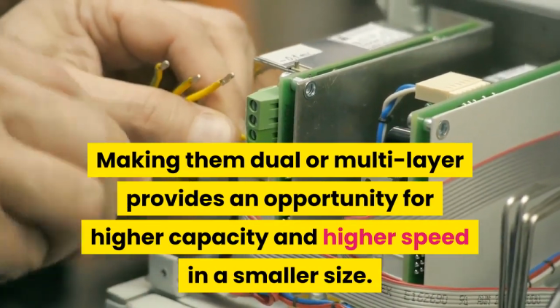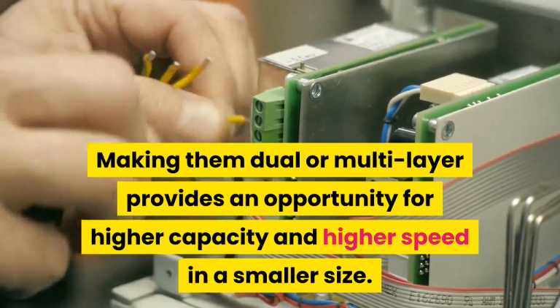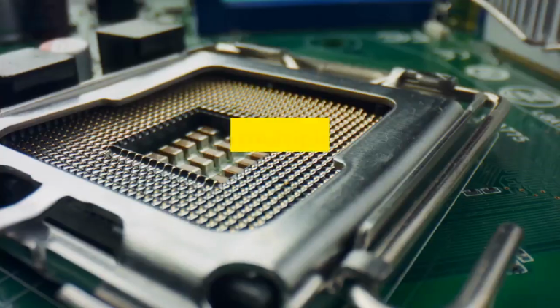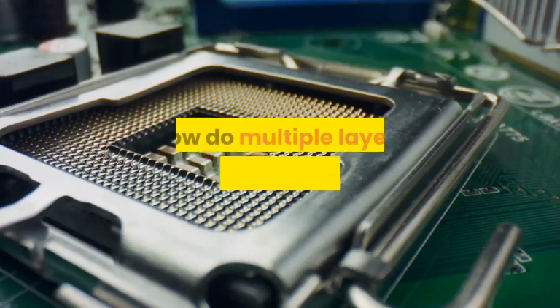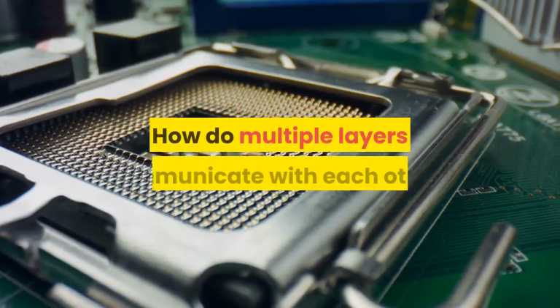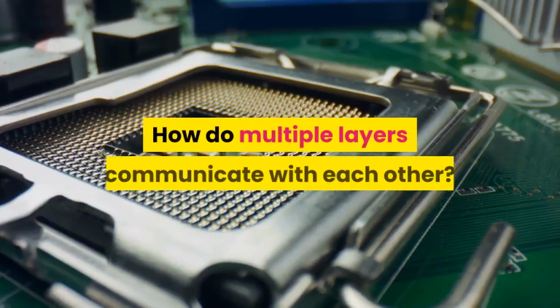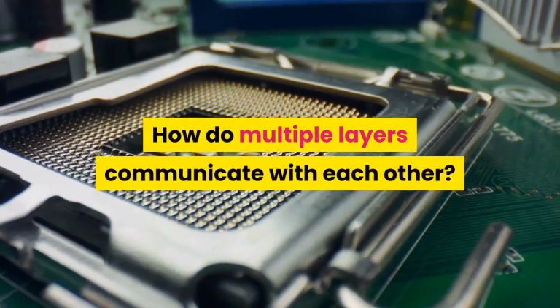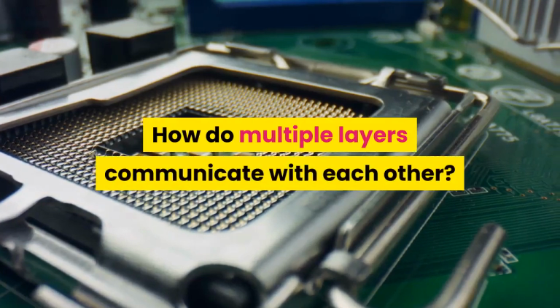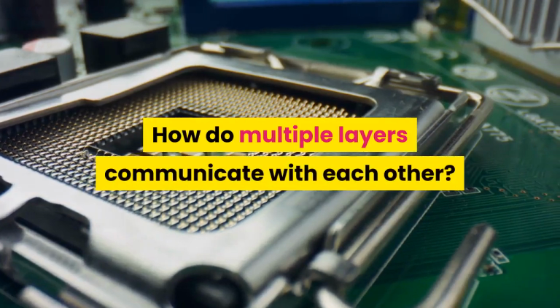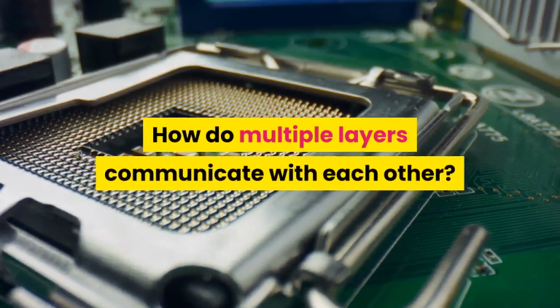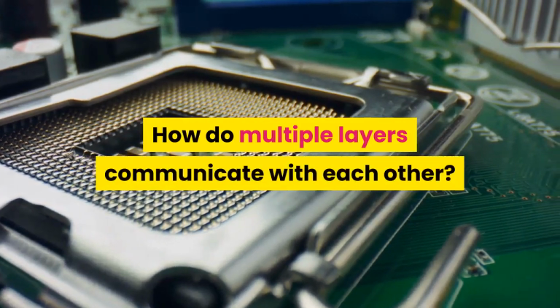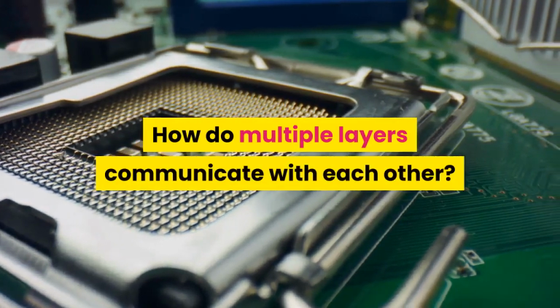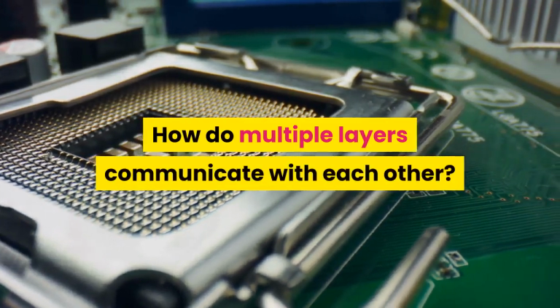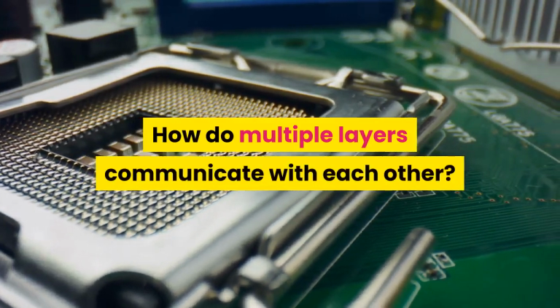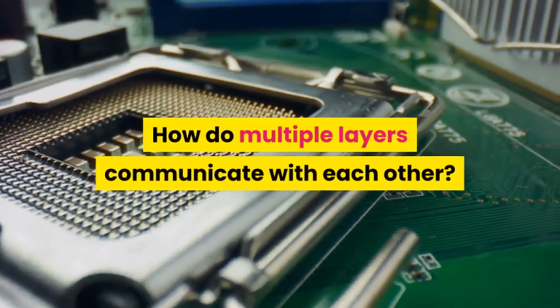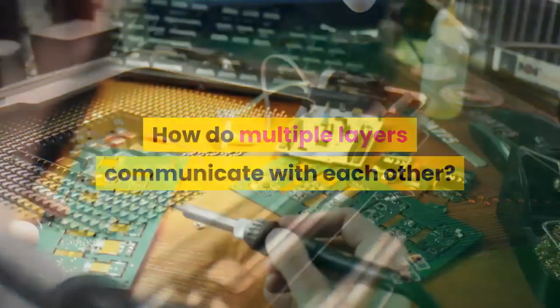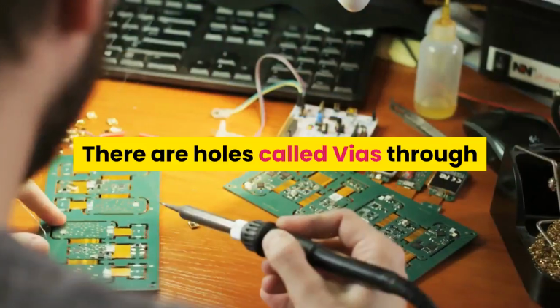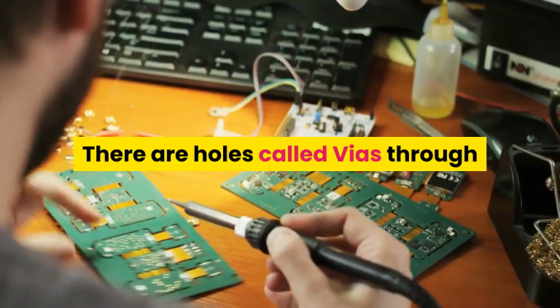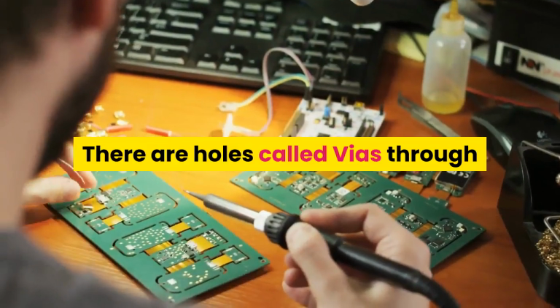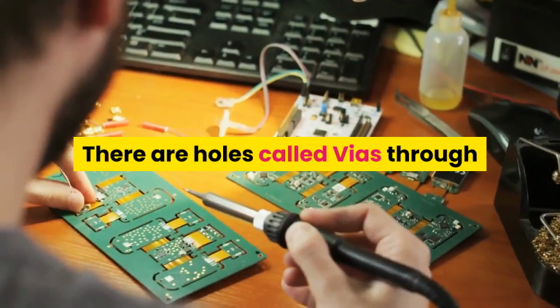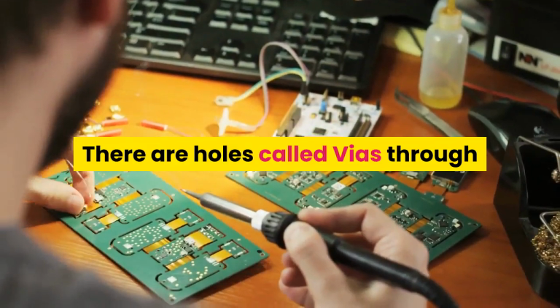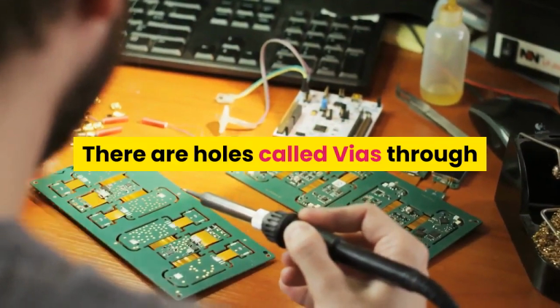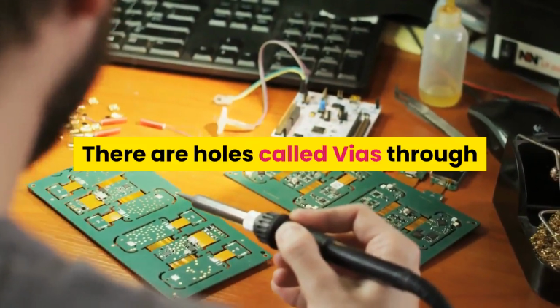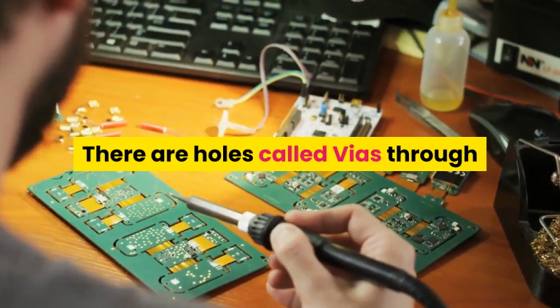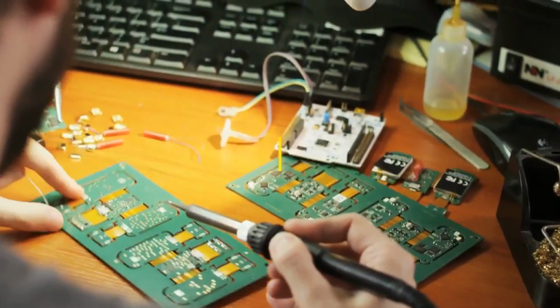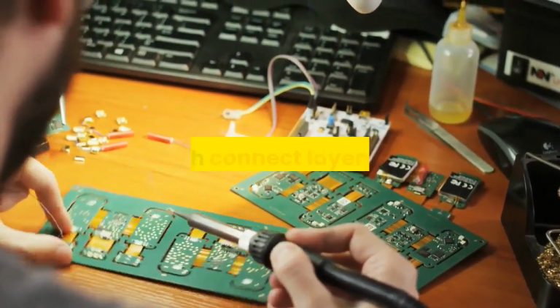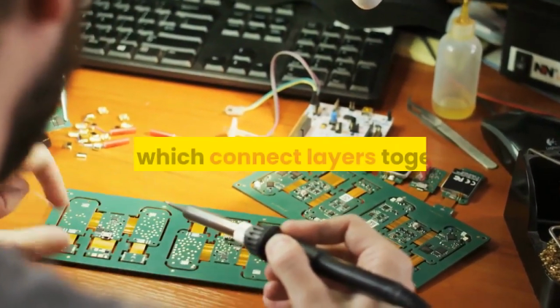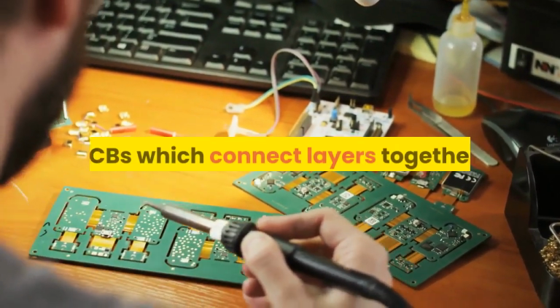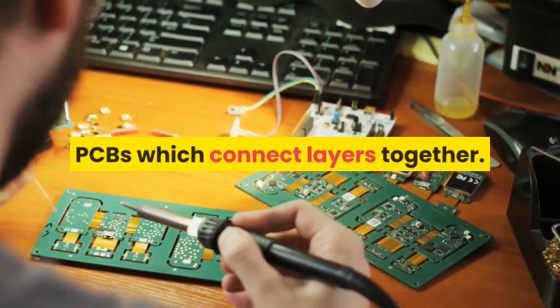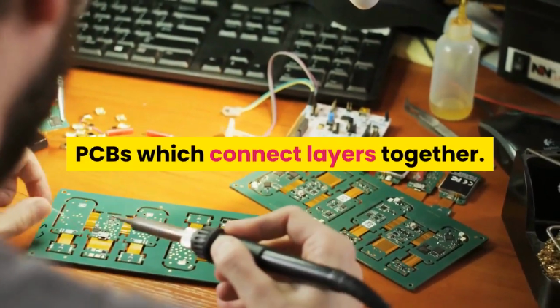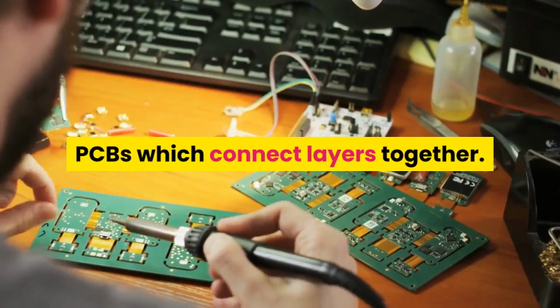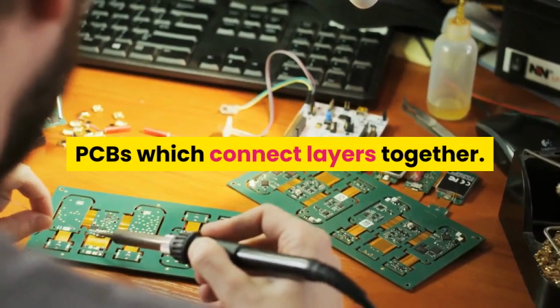How do multiple layers communicate with each other? There are holes called vias through PCBs which connect the layers together.